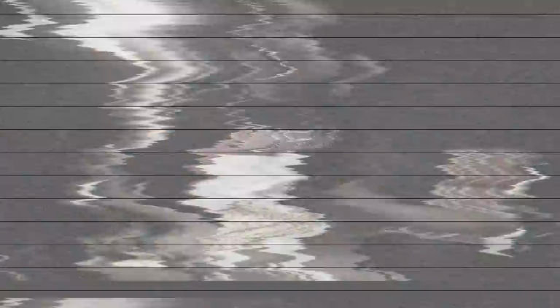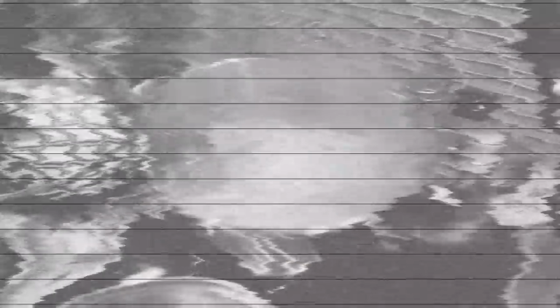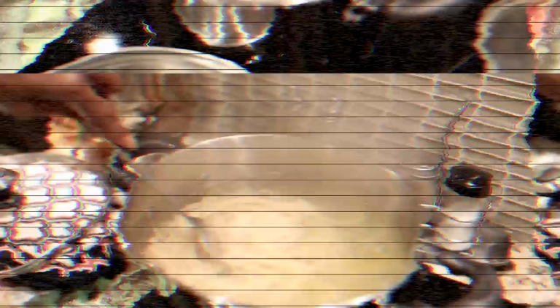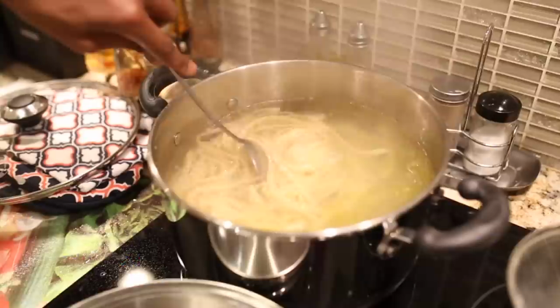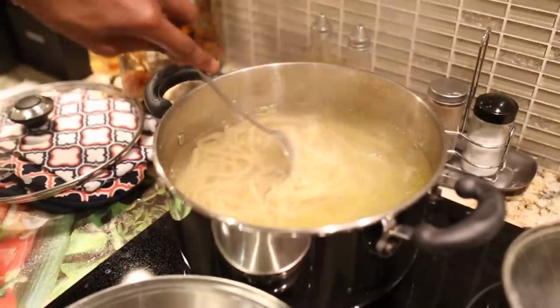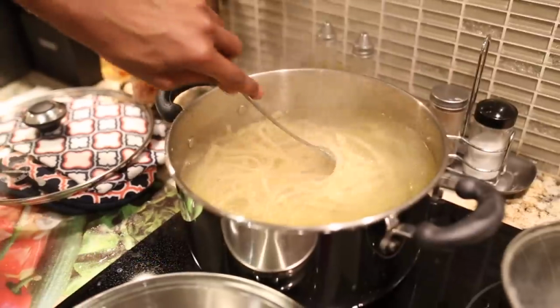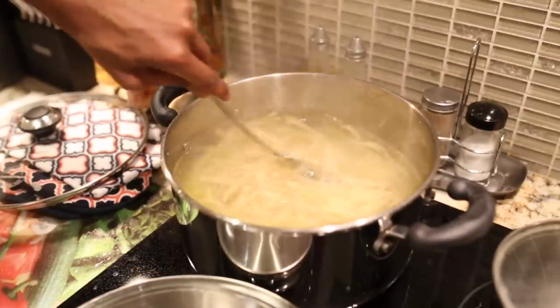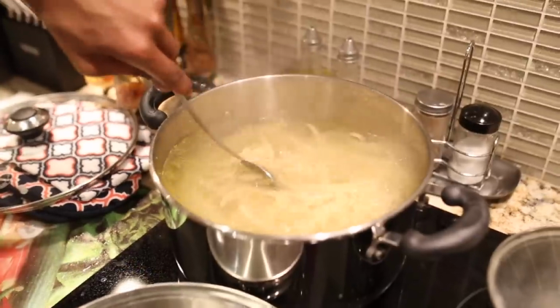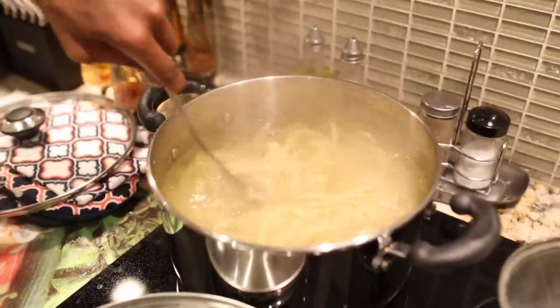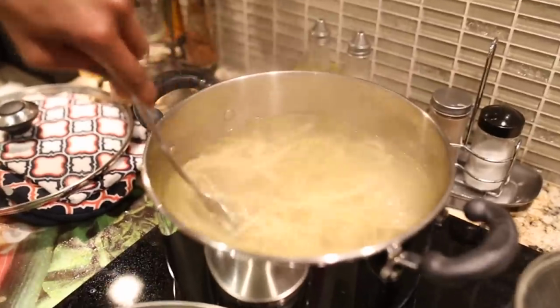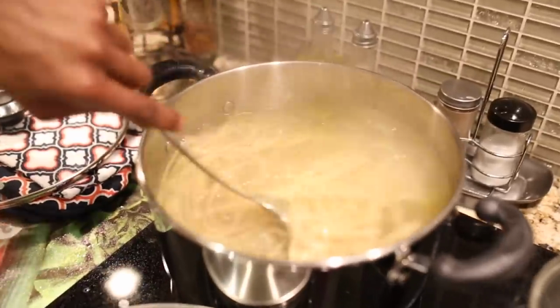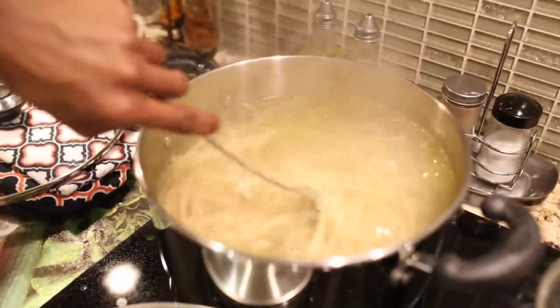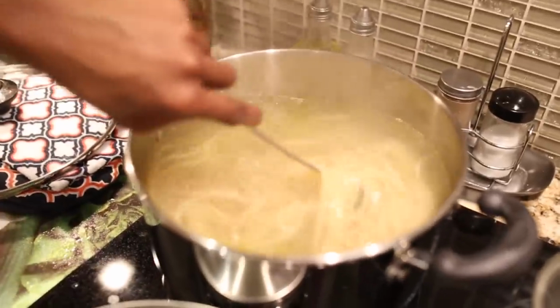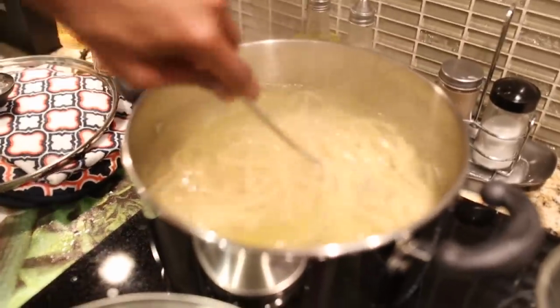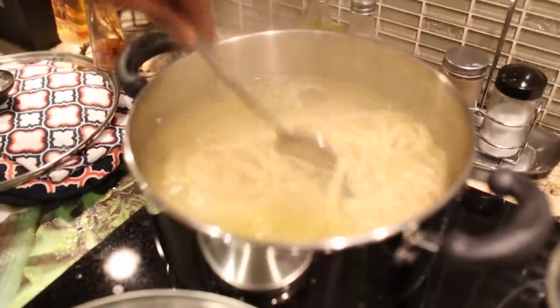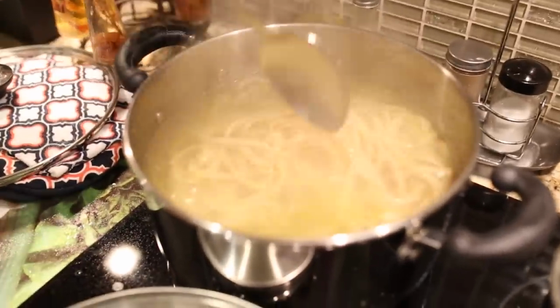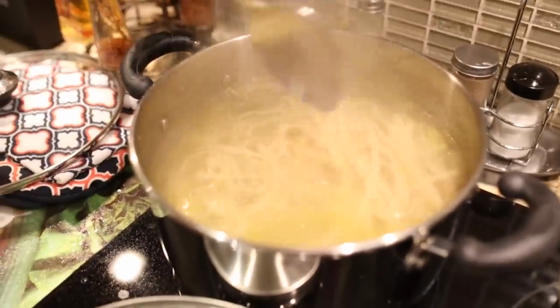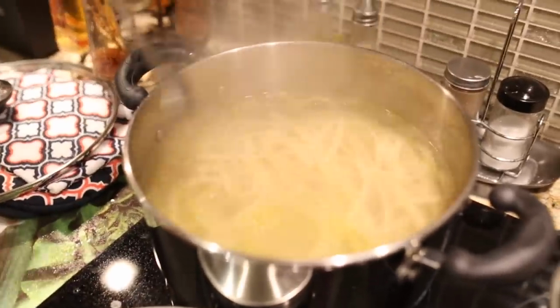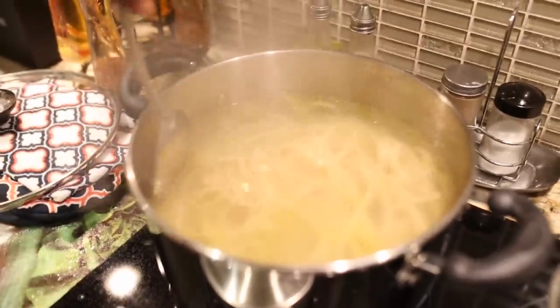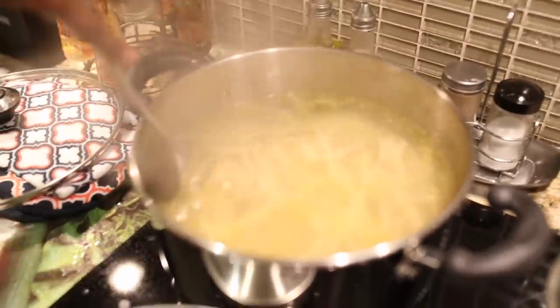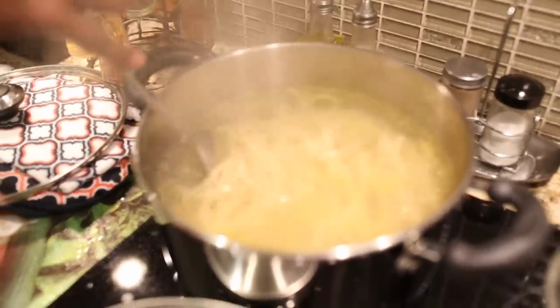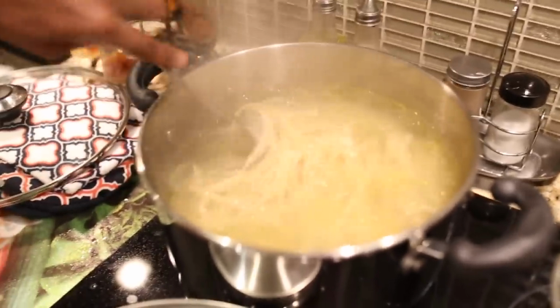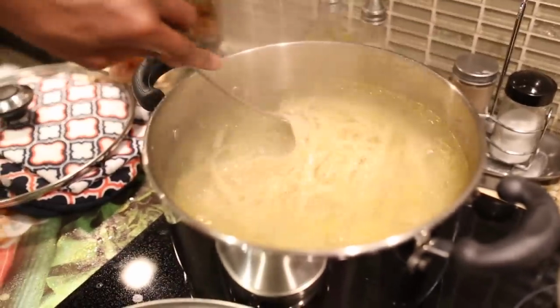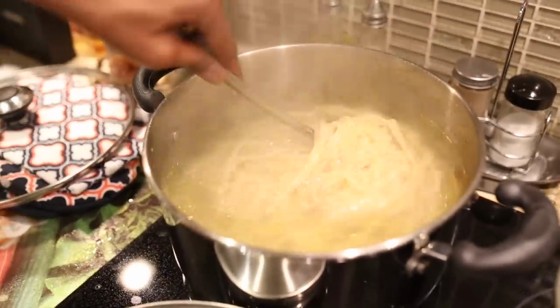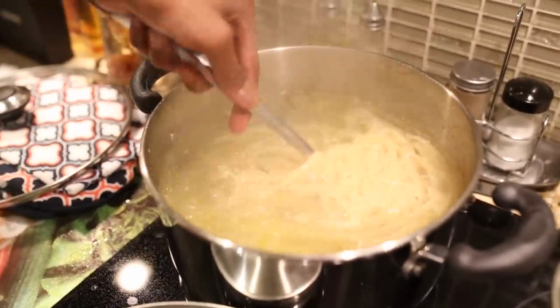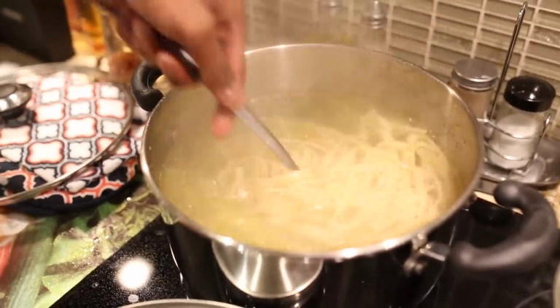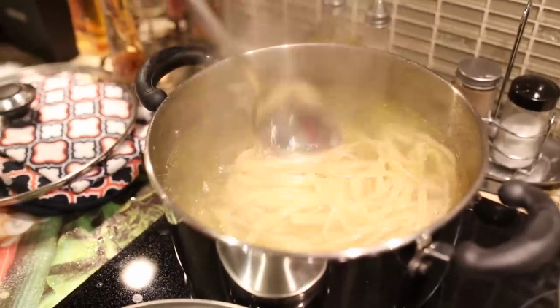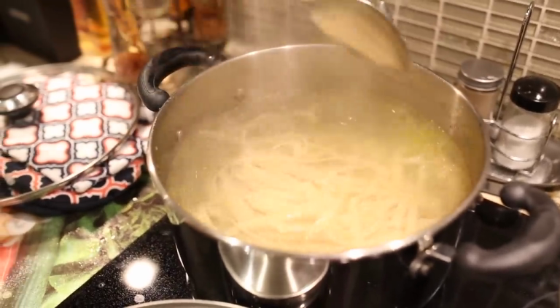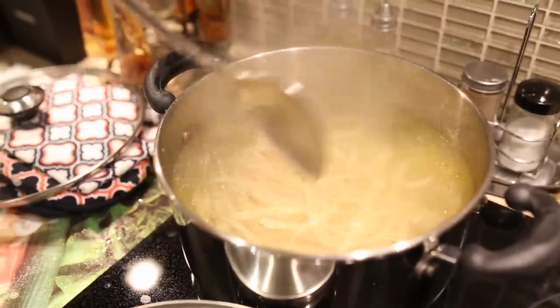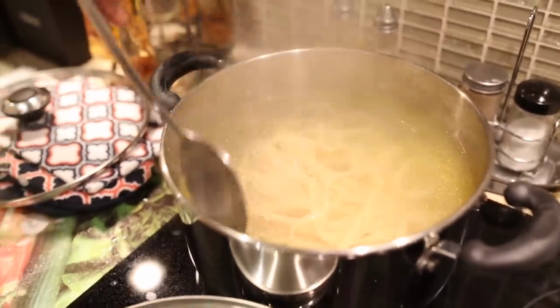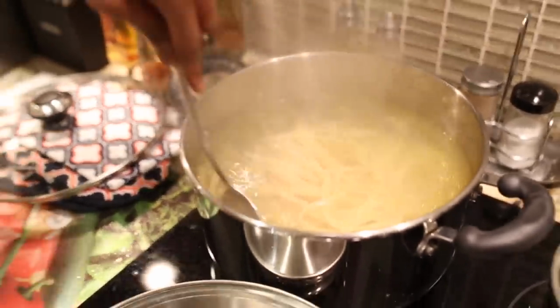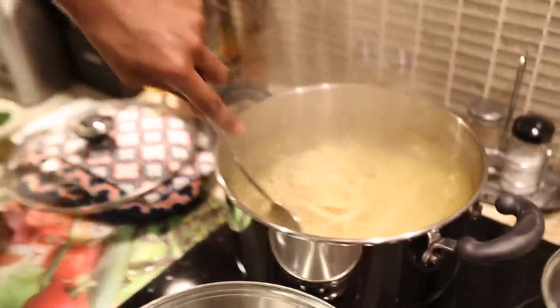So now the pasta is coming to a nice setting, so I'm going to add some salt in there.